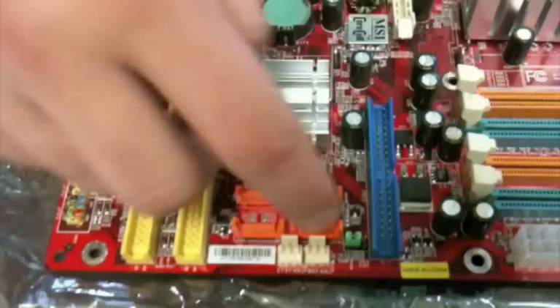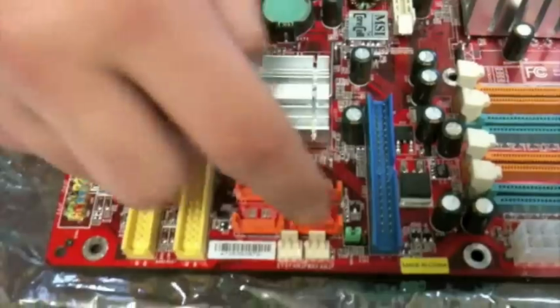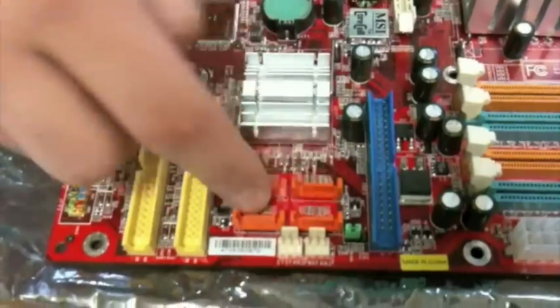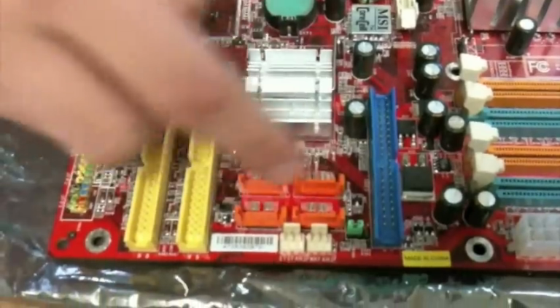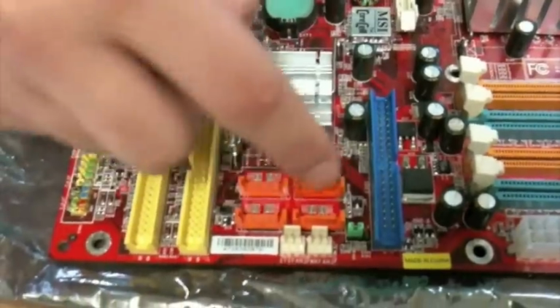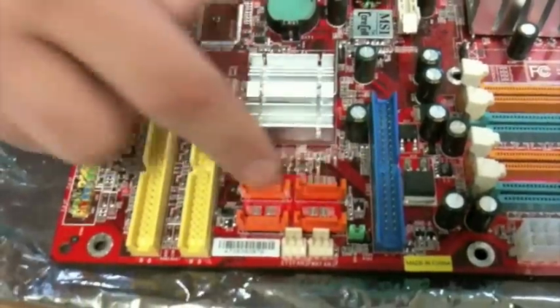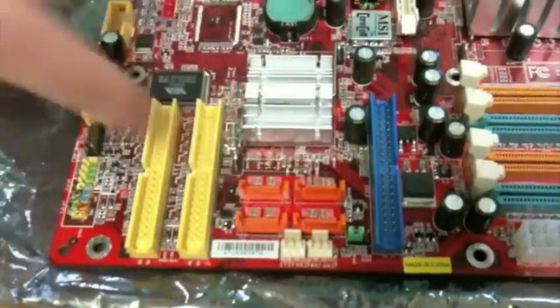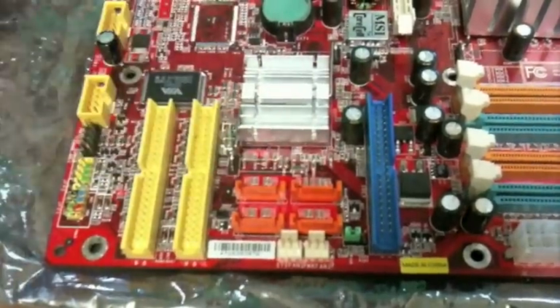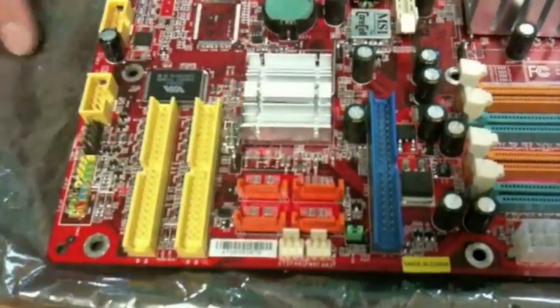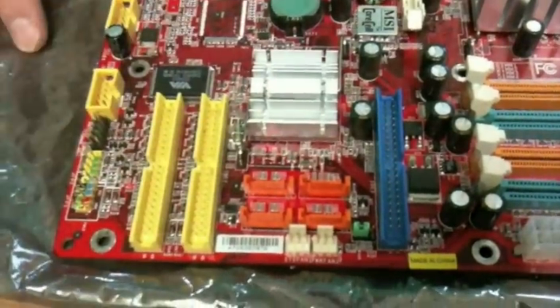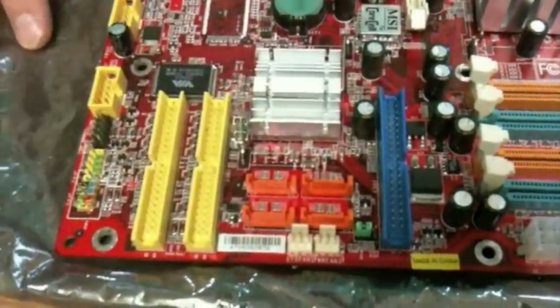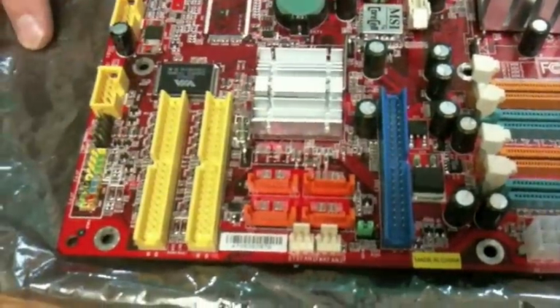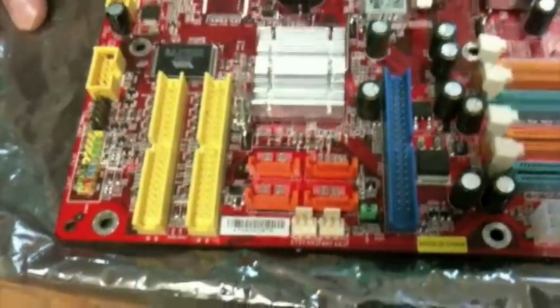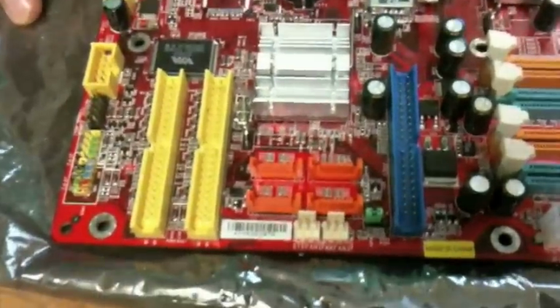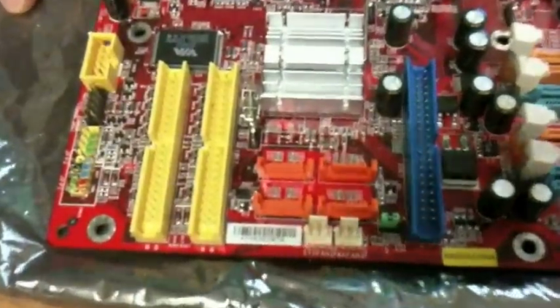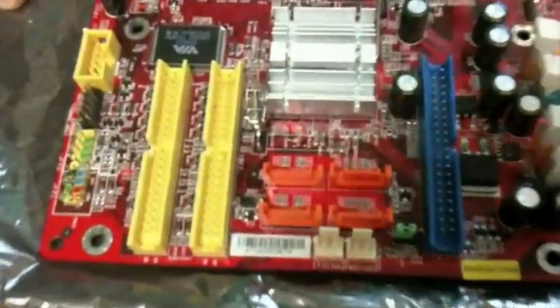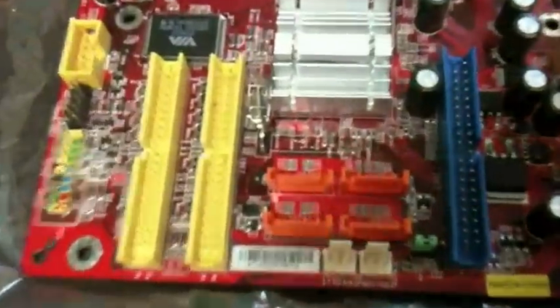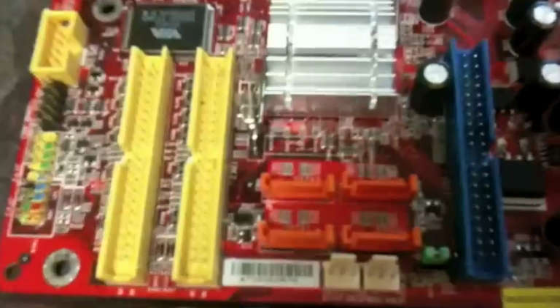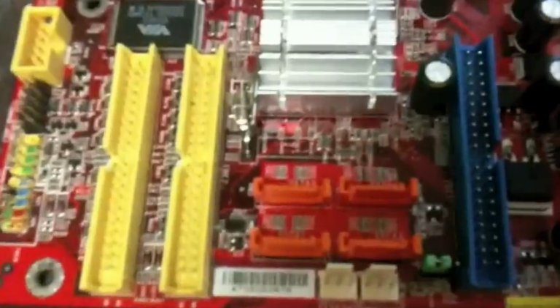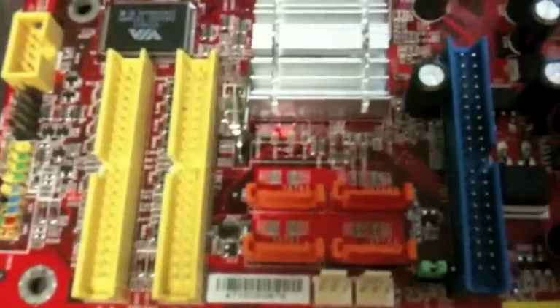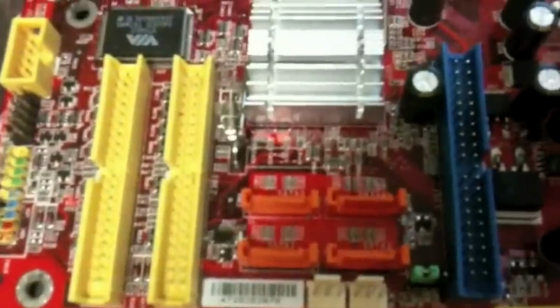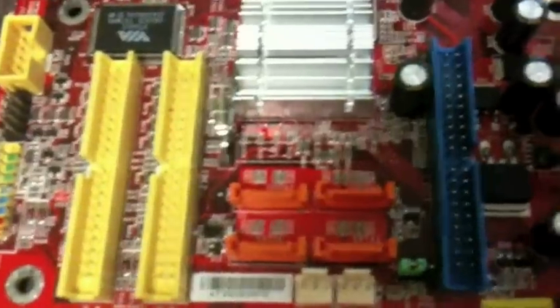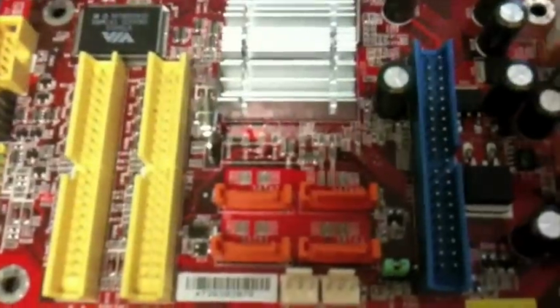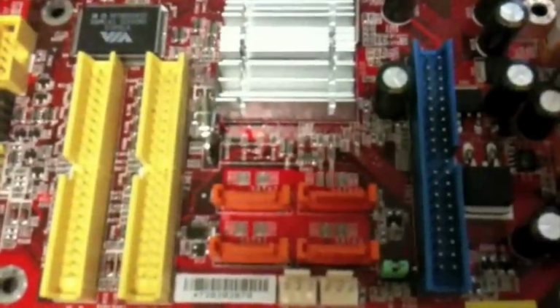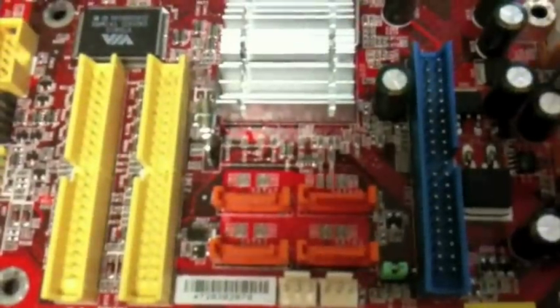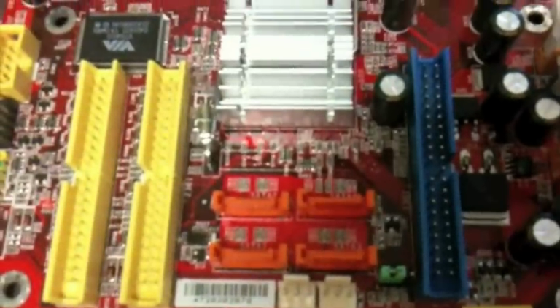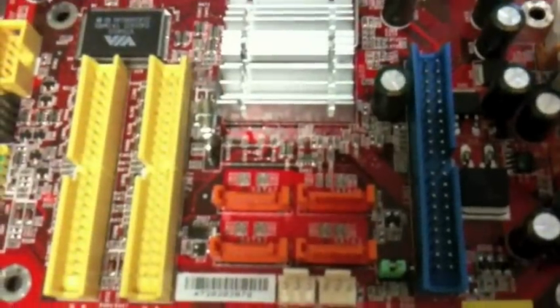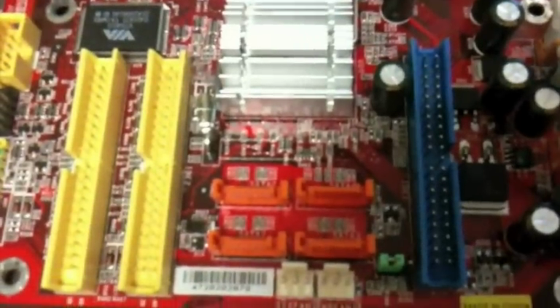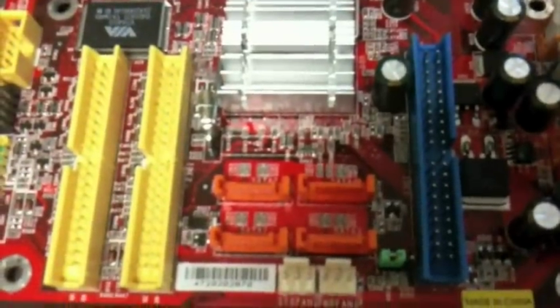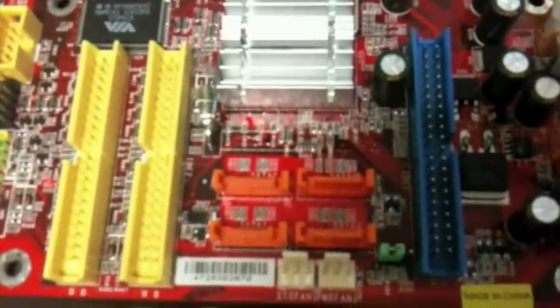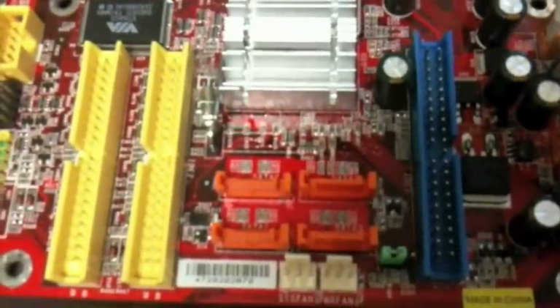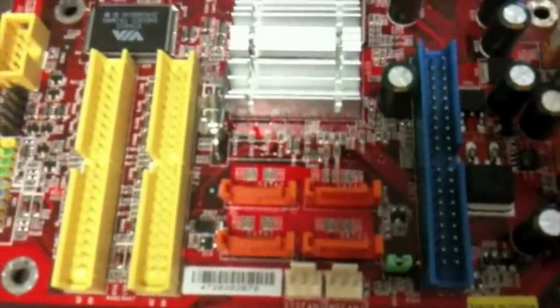These right here are called SATA ports, or serial ATA, and those are used to connect newer hard drives.